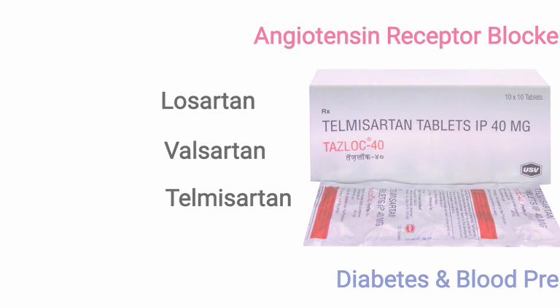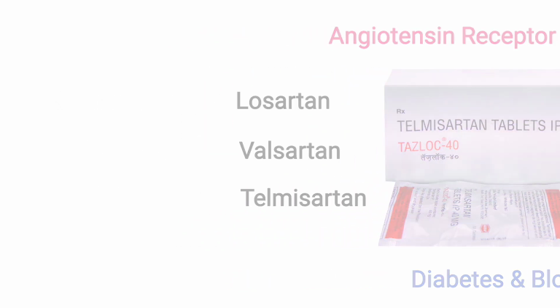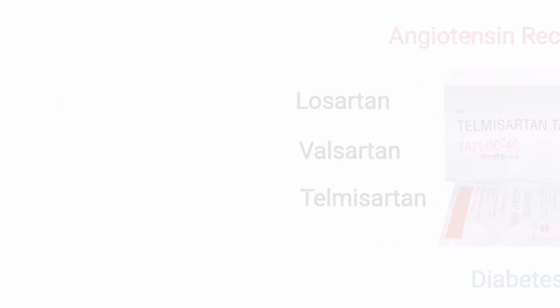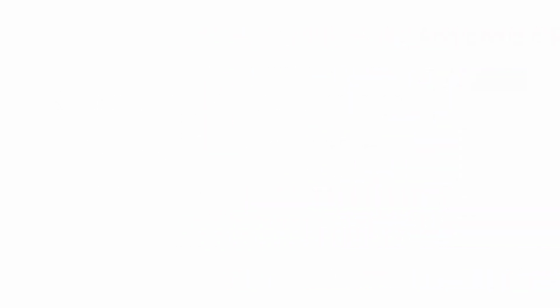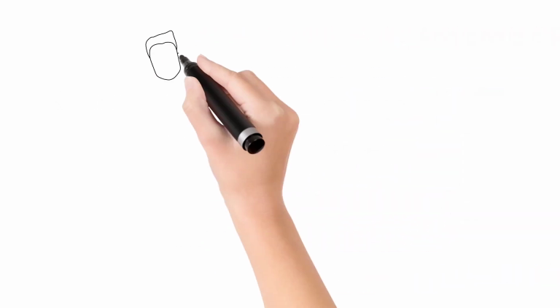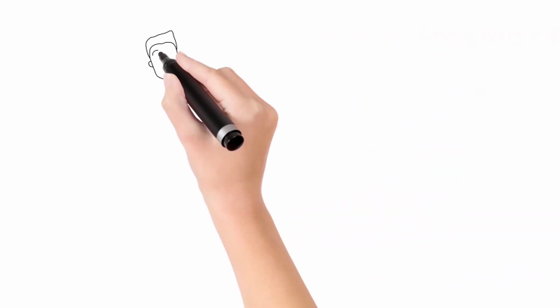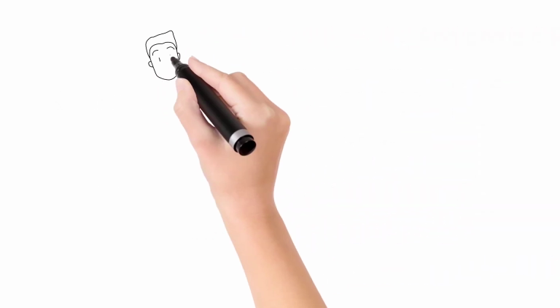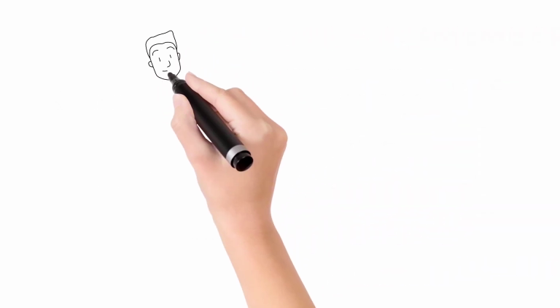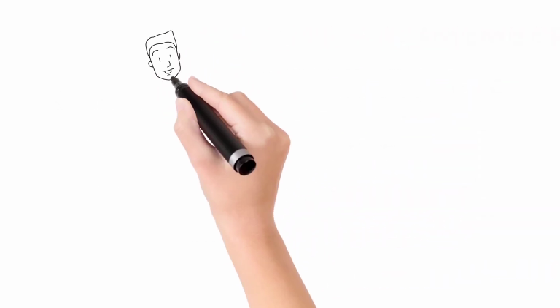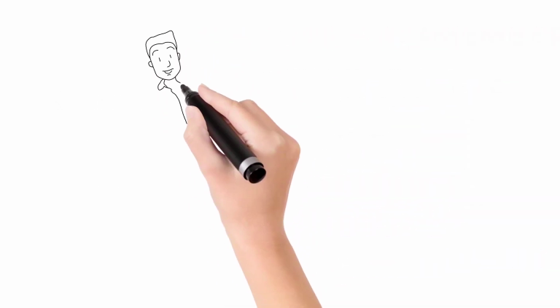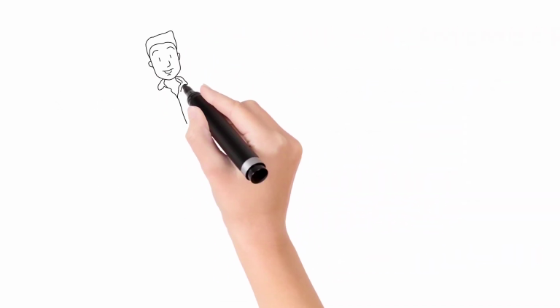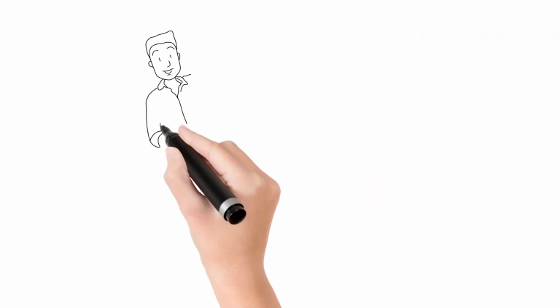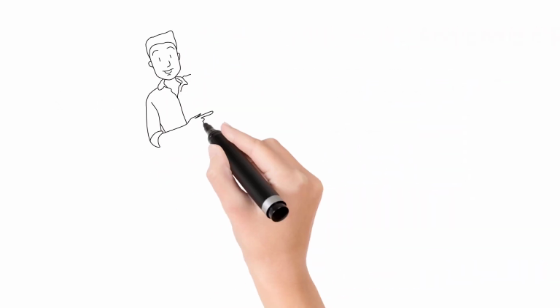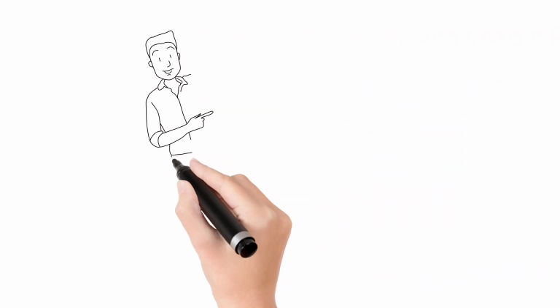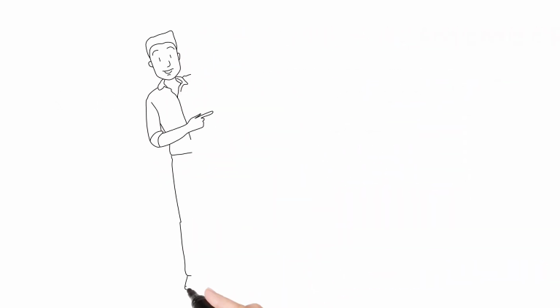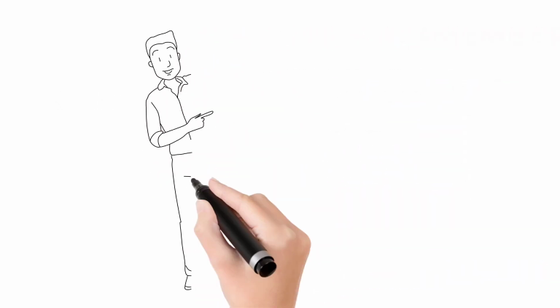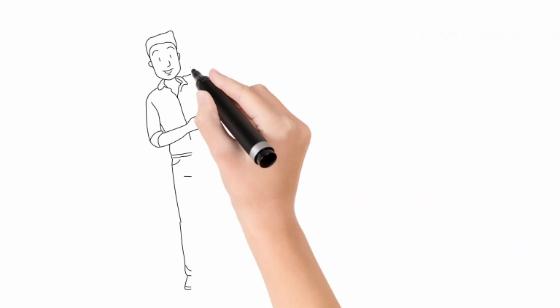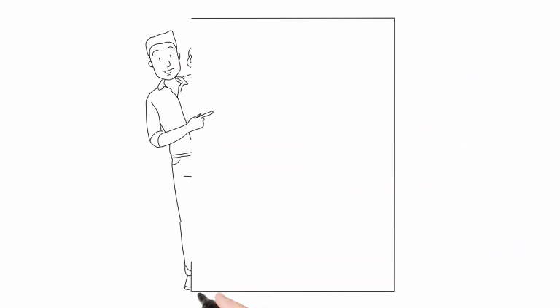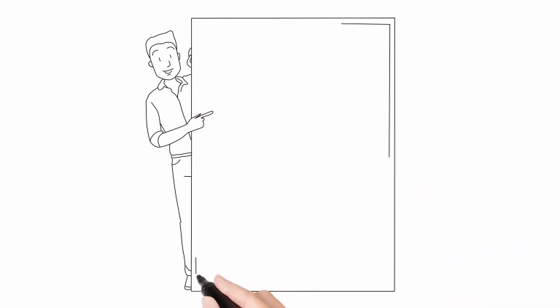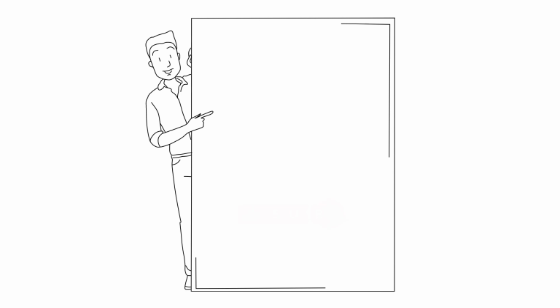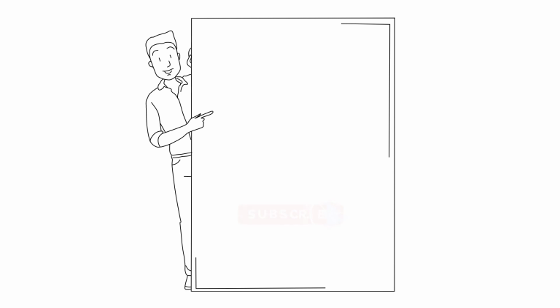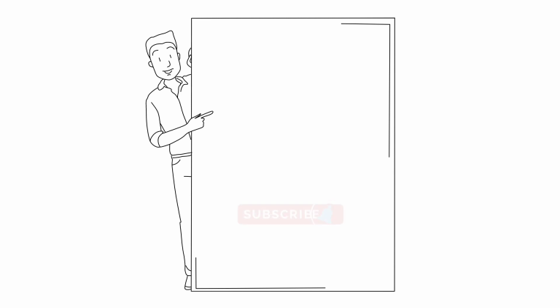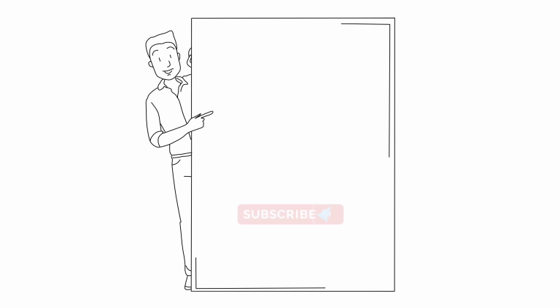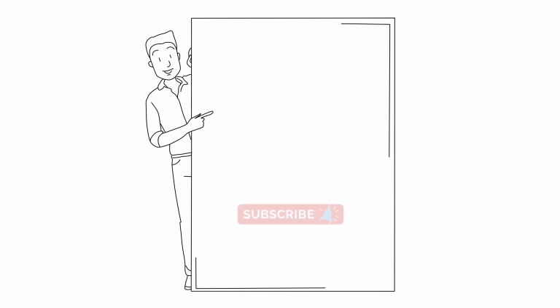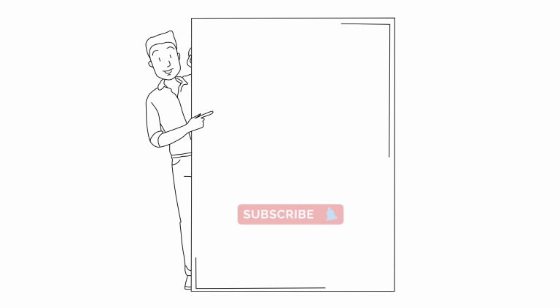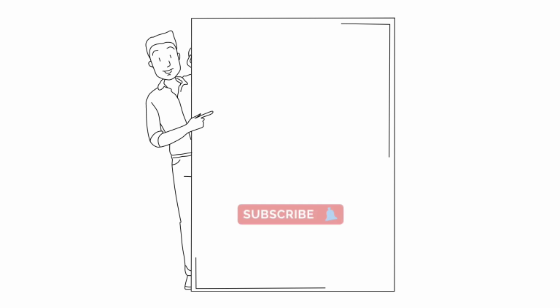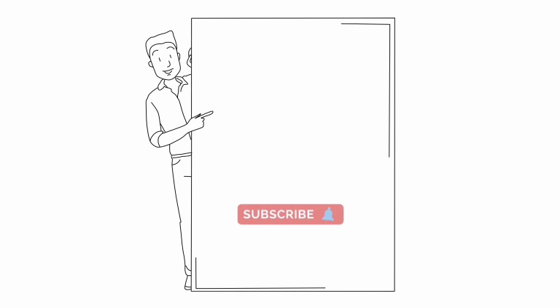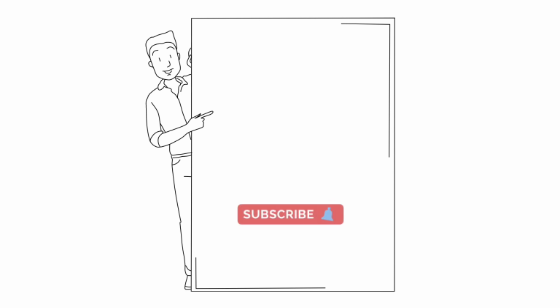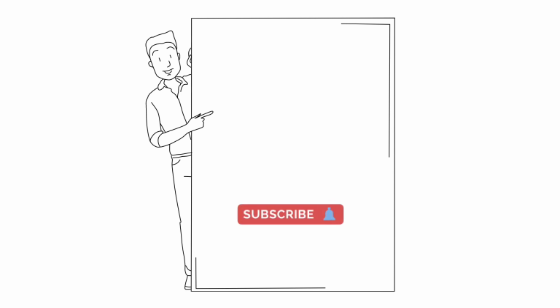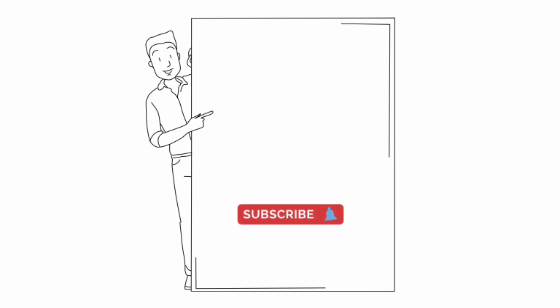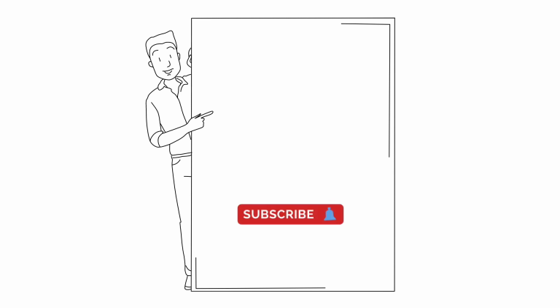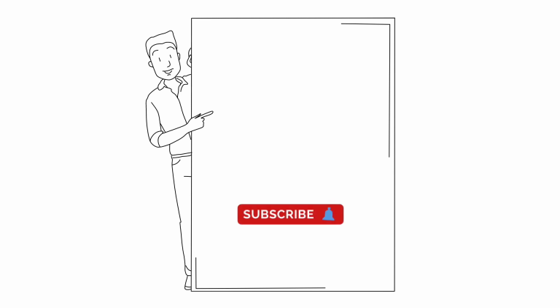This is all about the BP tablets and their names and how they work. Hope you liked the video. If you liked the video, please share and subscribe to our channel. Thank you.